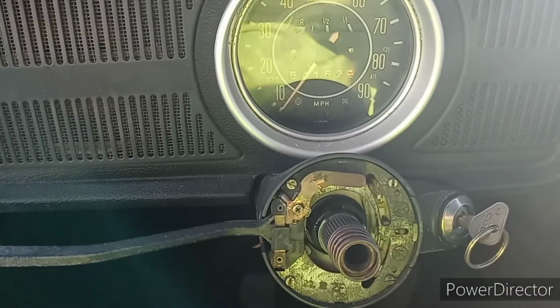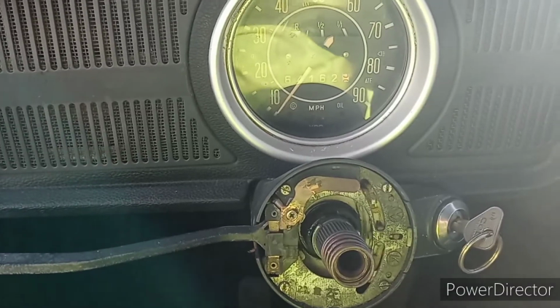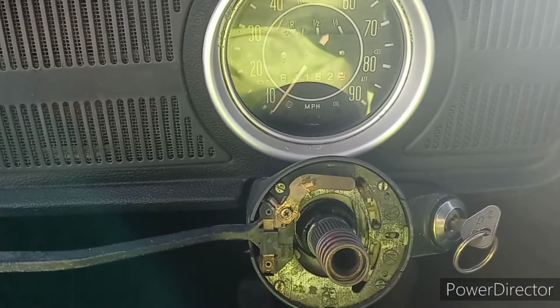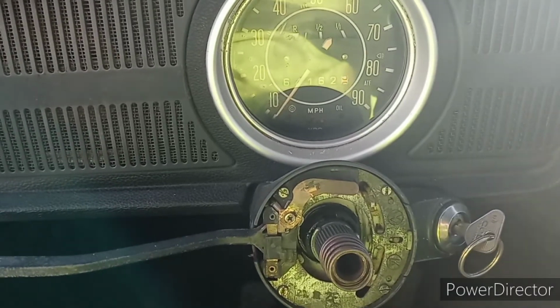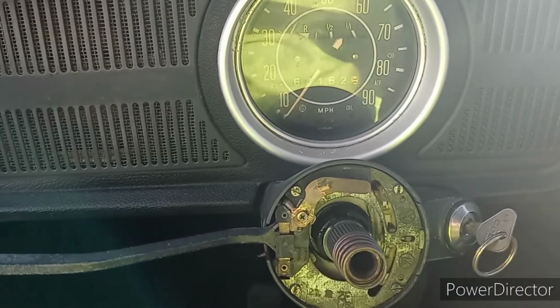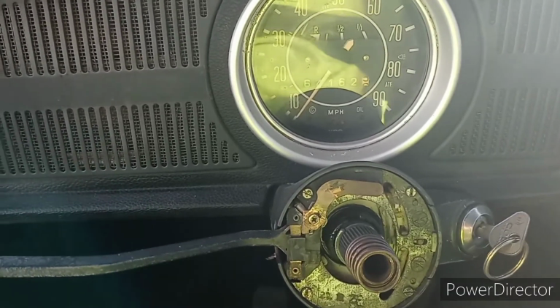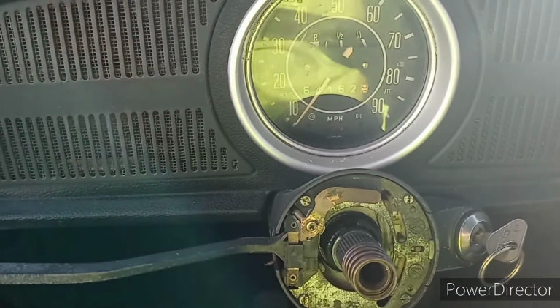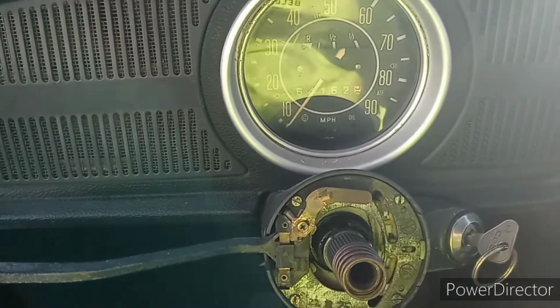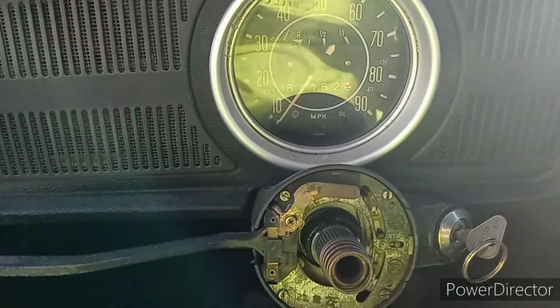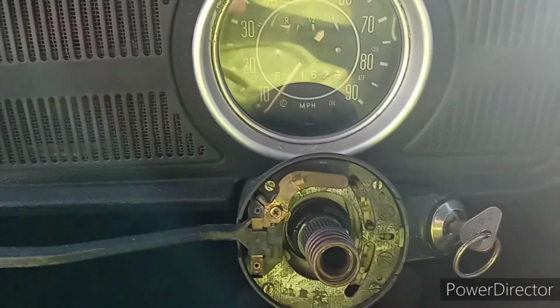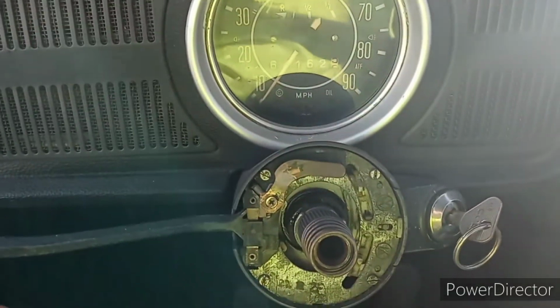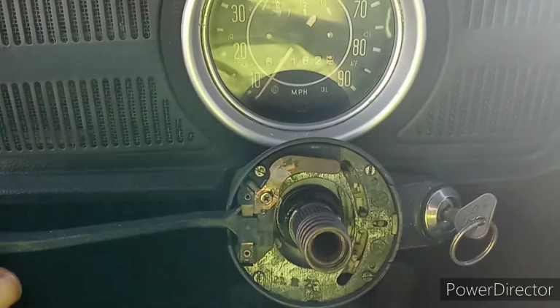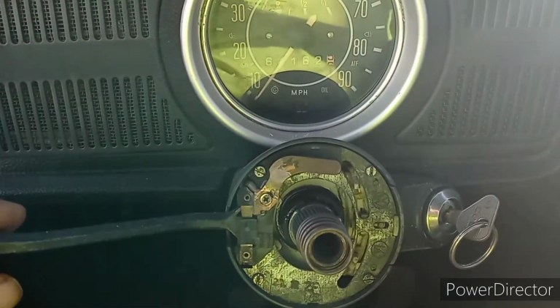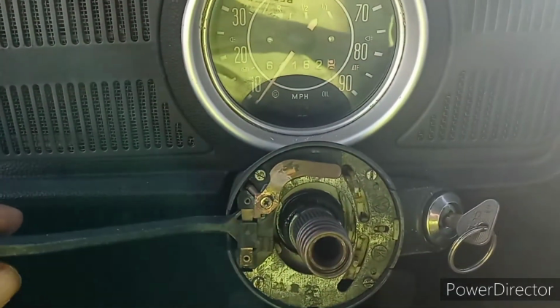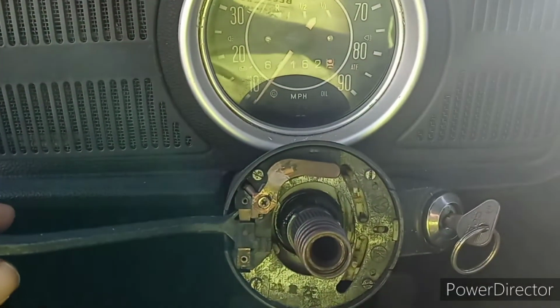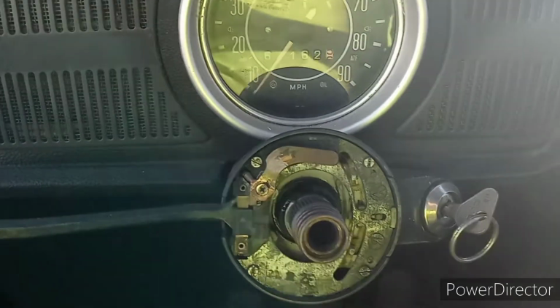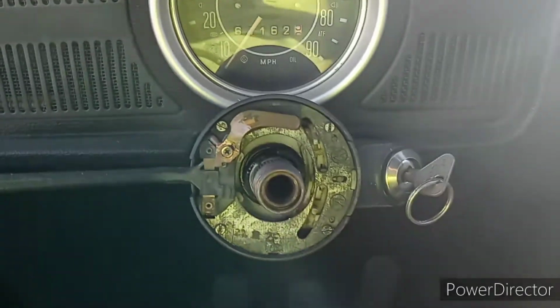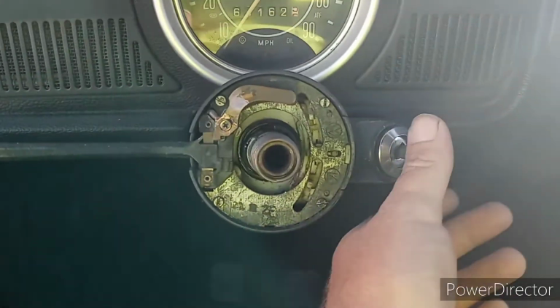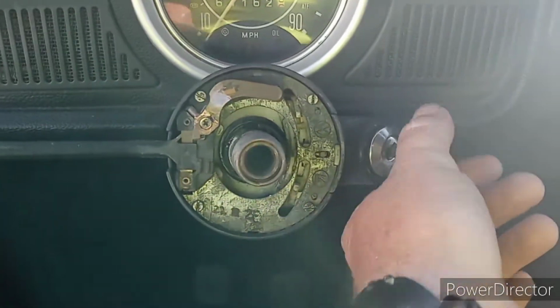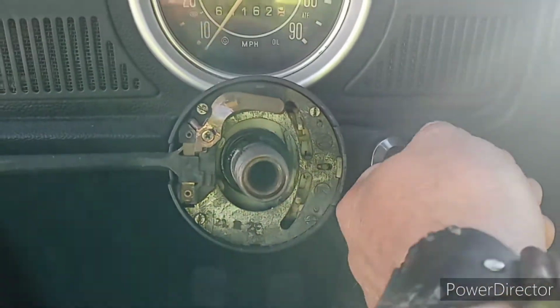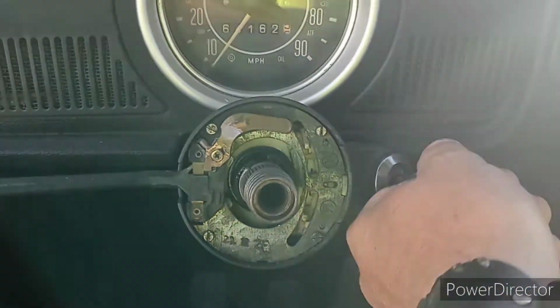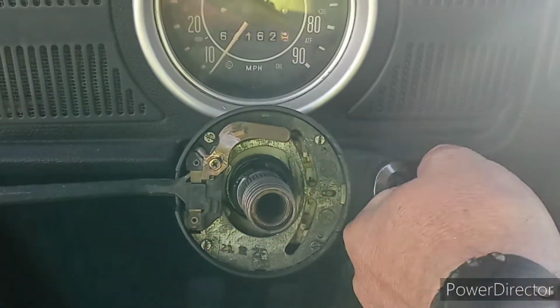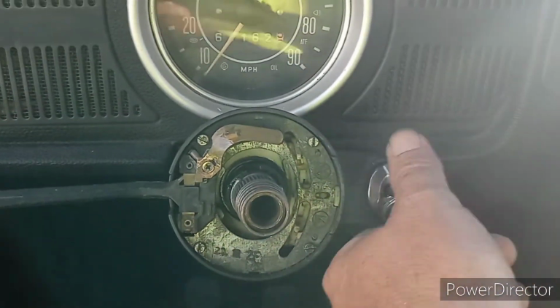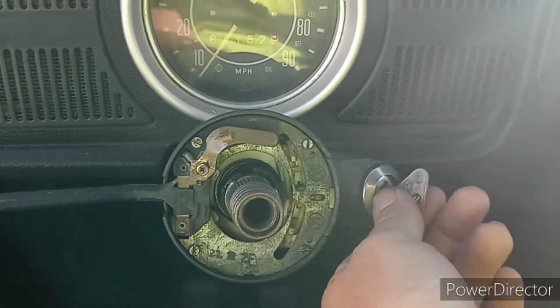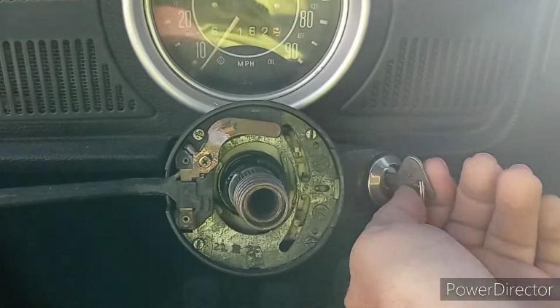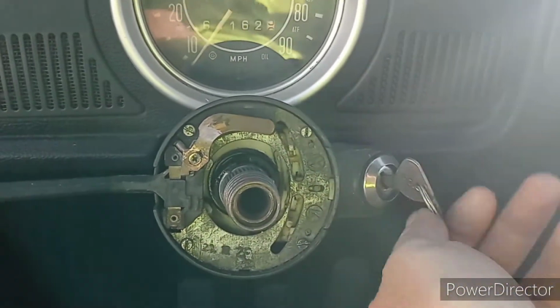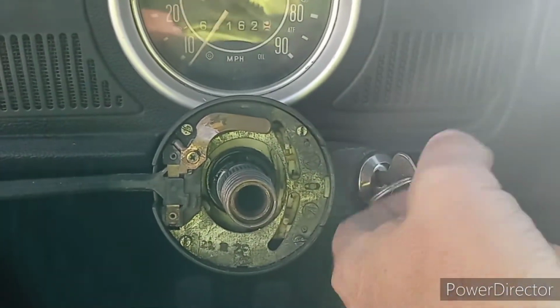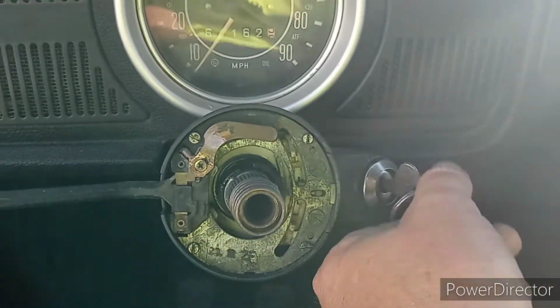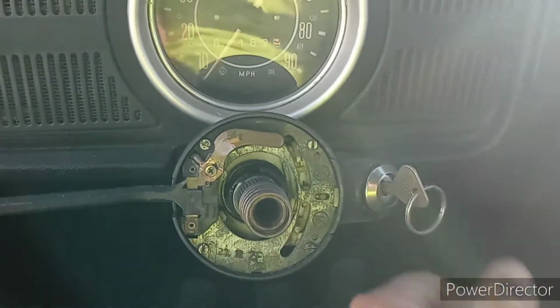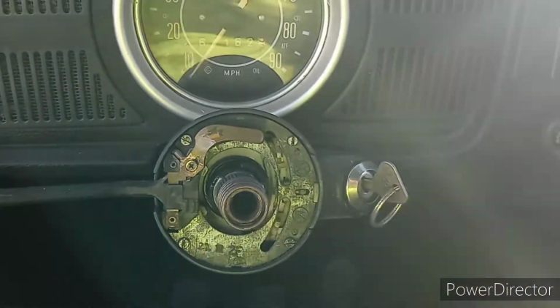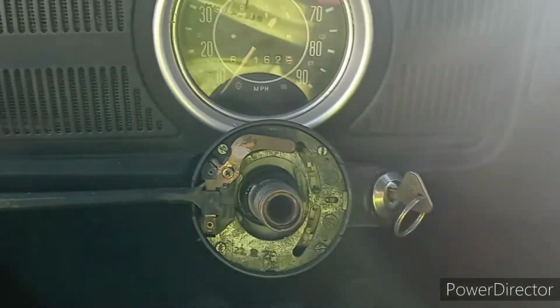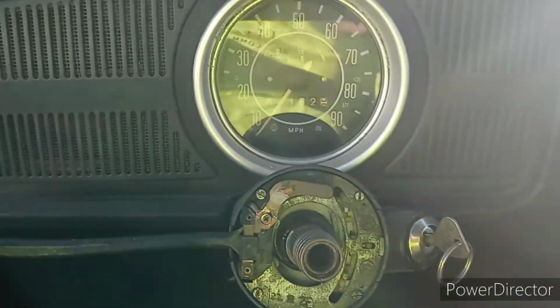I hooked it back up, but guess what? No avail. Still no power. I'm pretty sure that switch is just out.